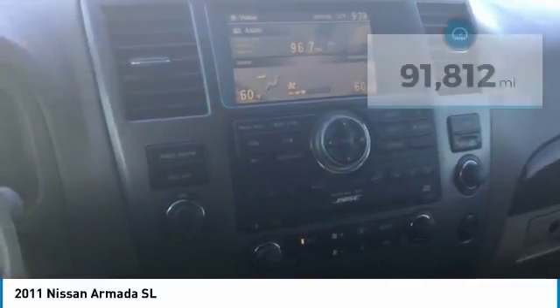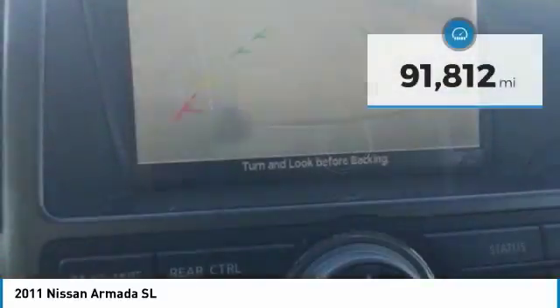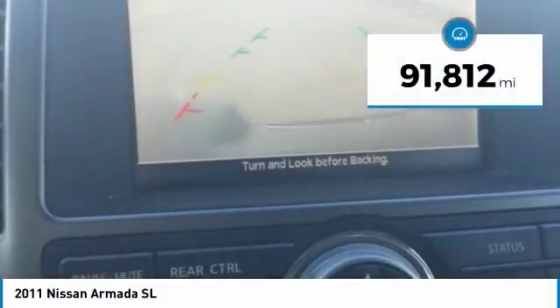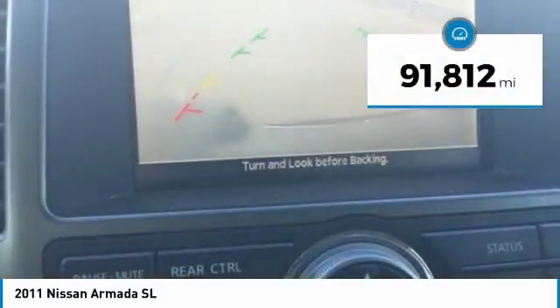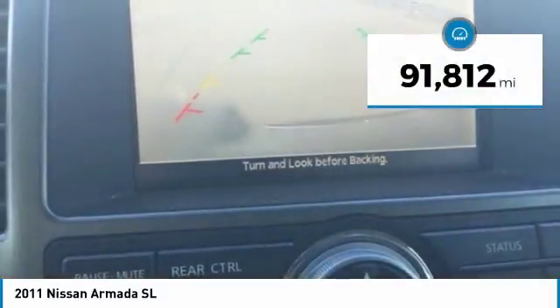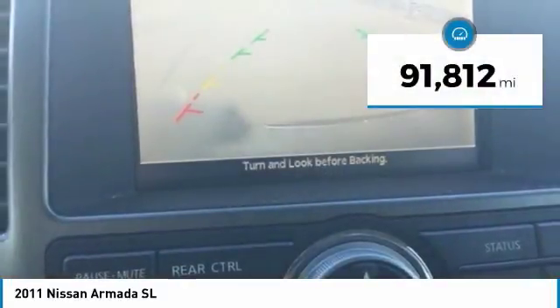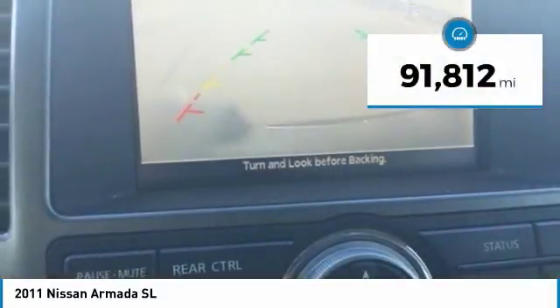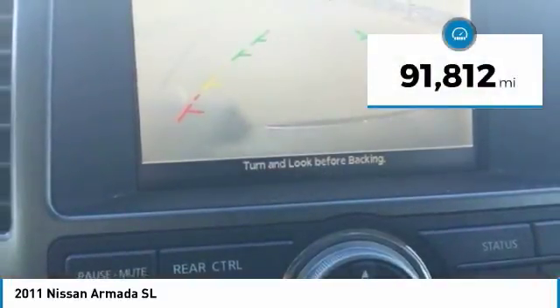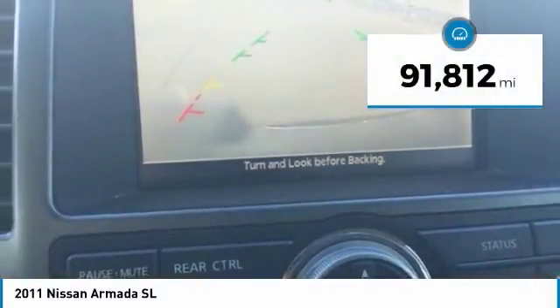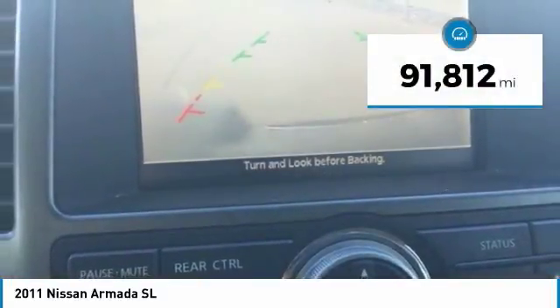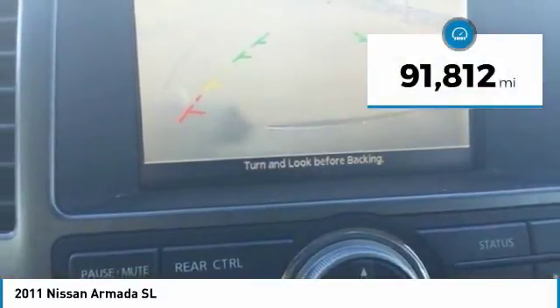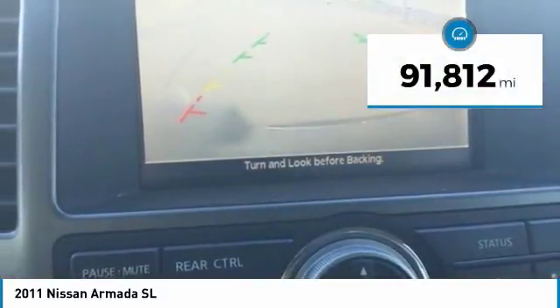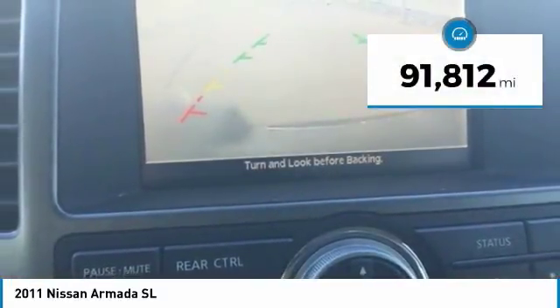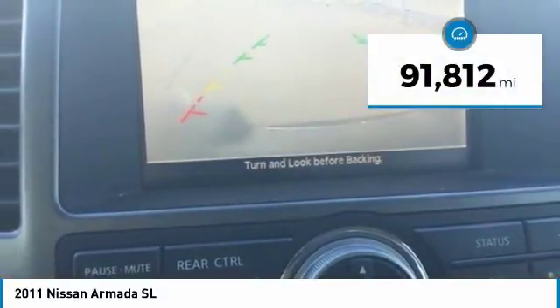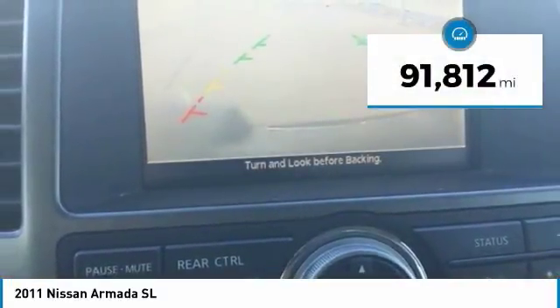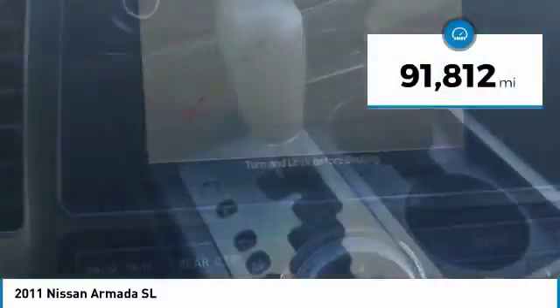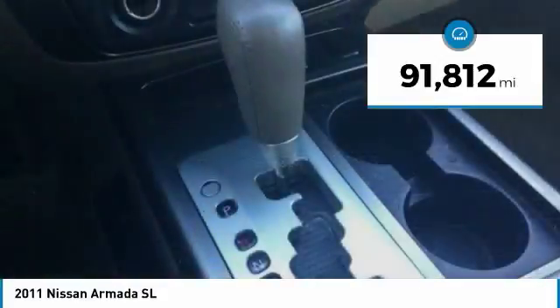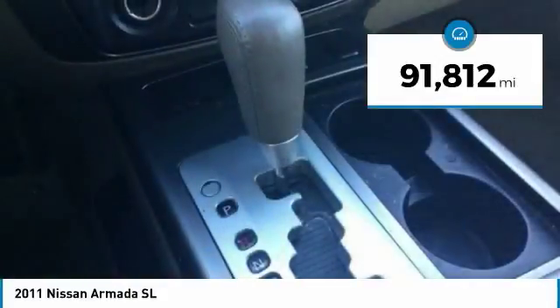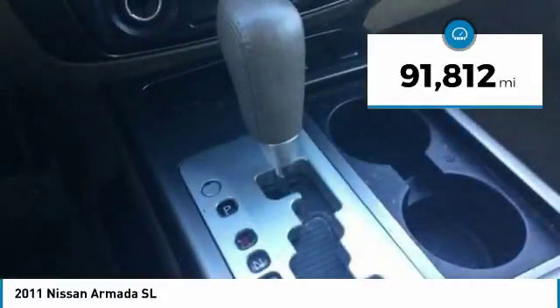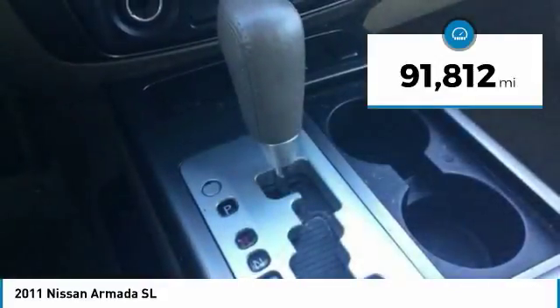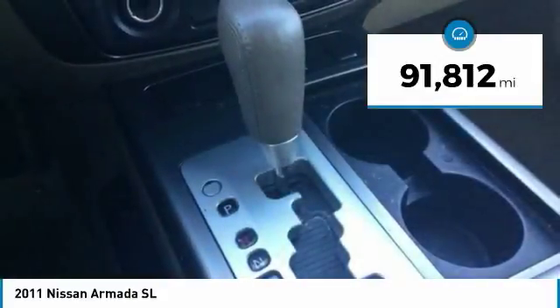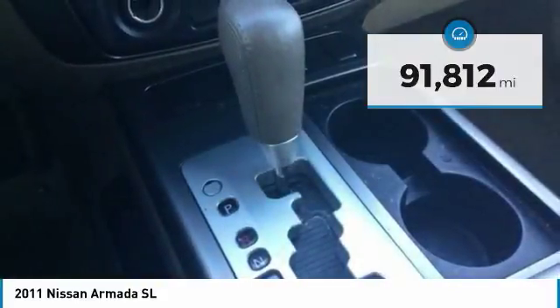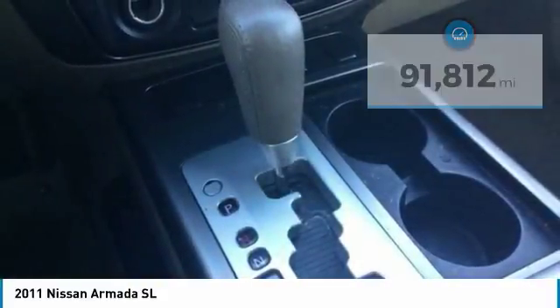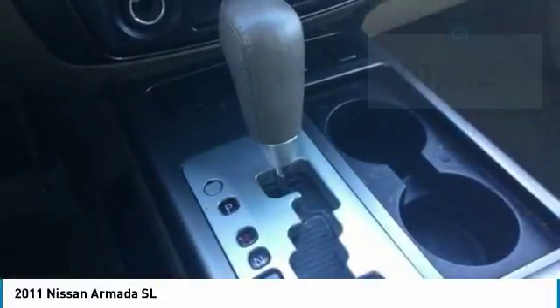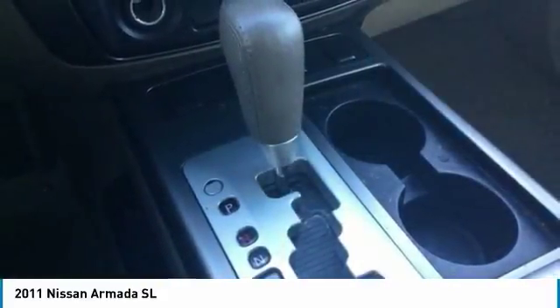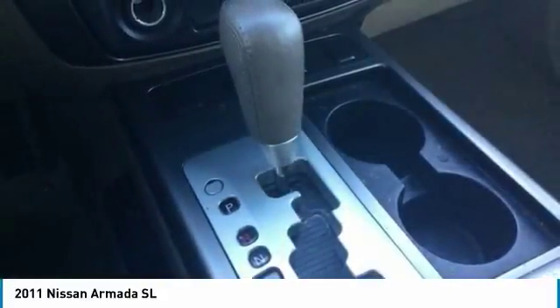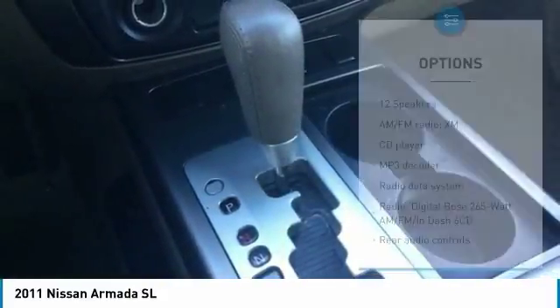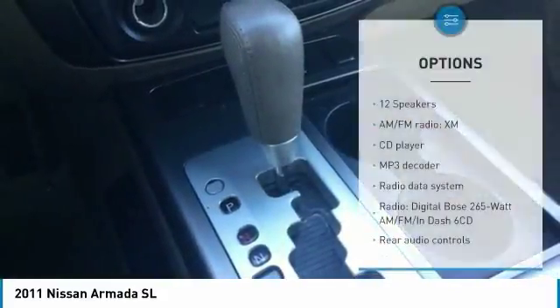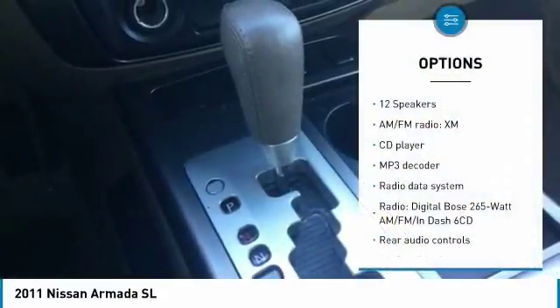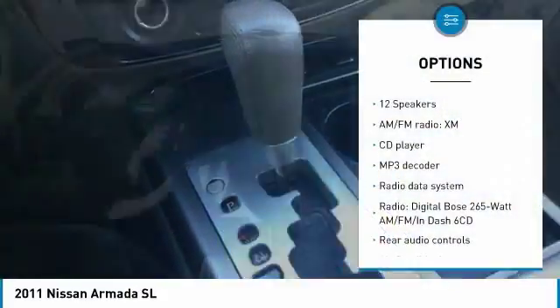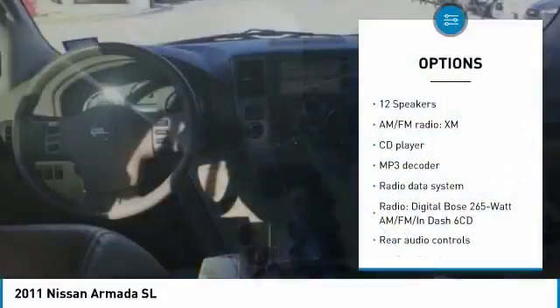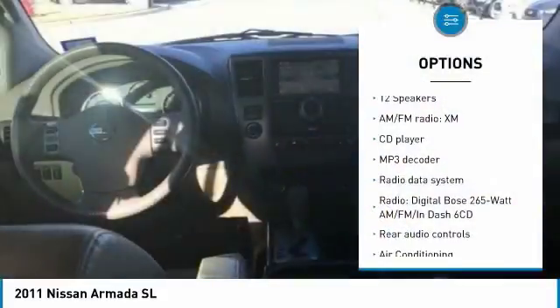This vehicle has less than 95,000 miles. Here are some of this vehicle's great options: heated seats,